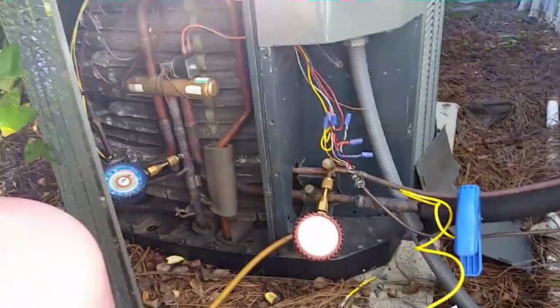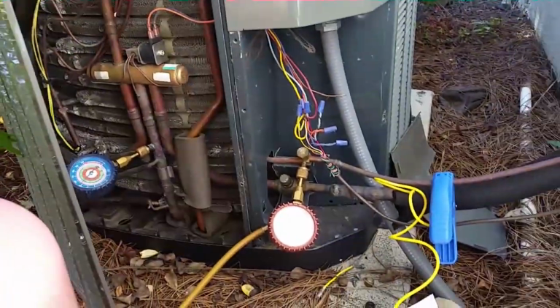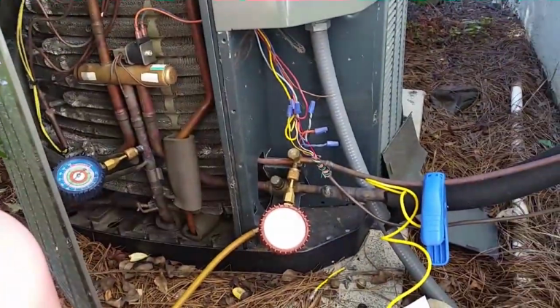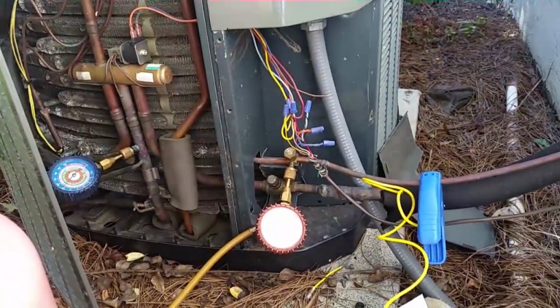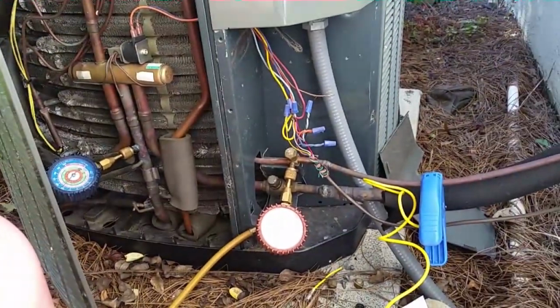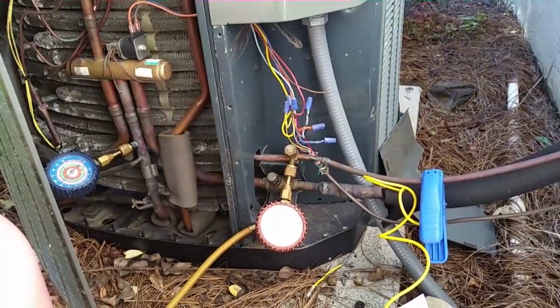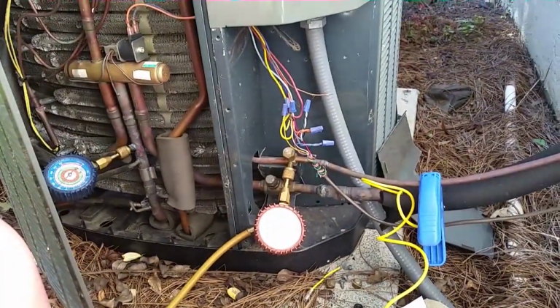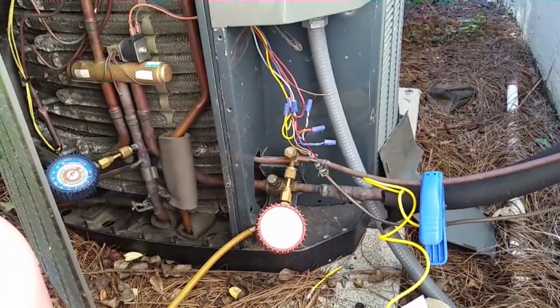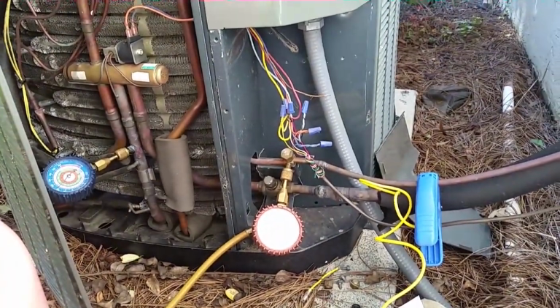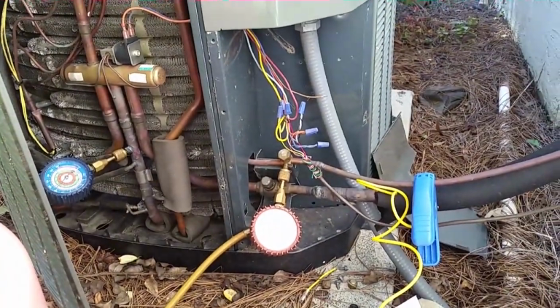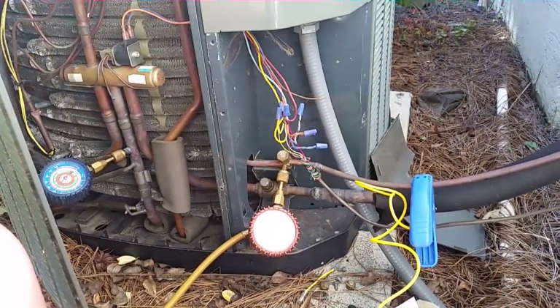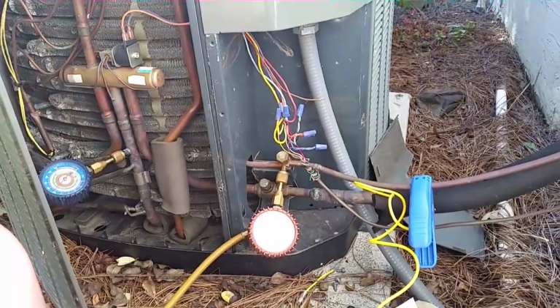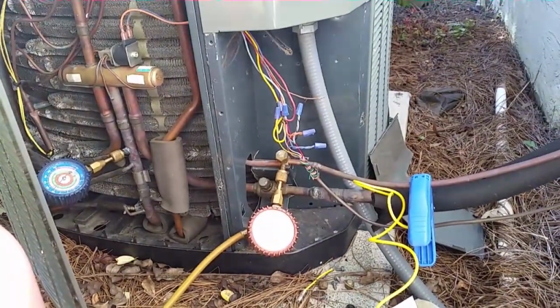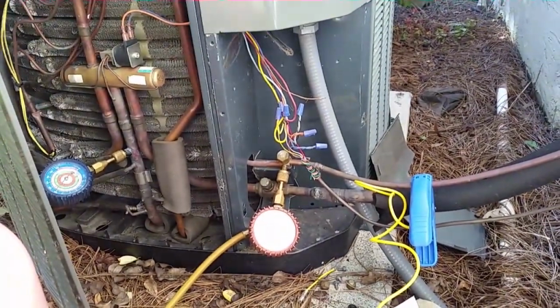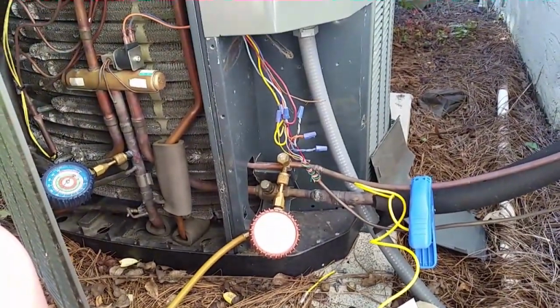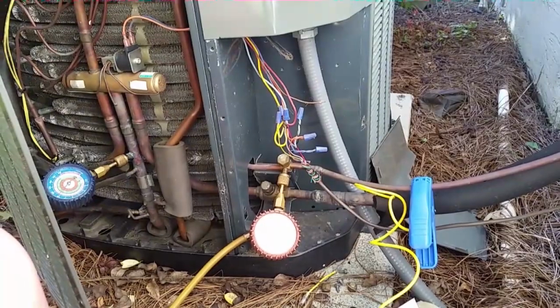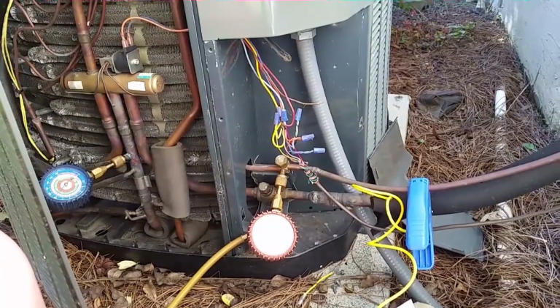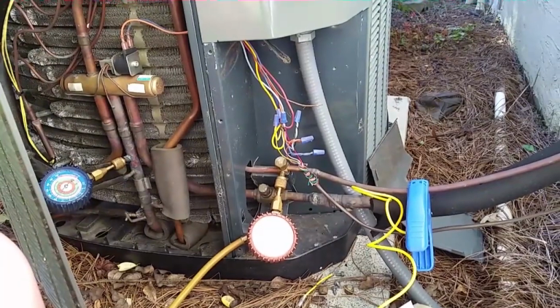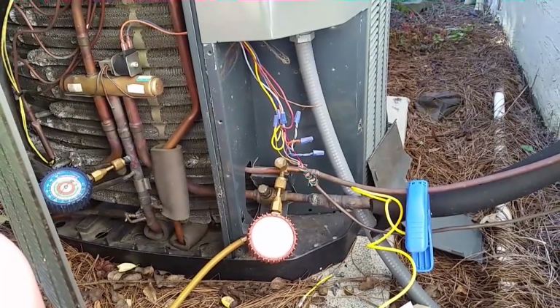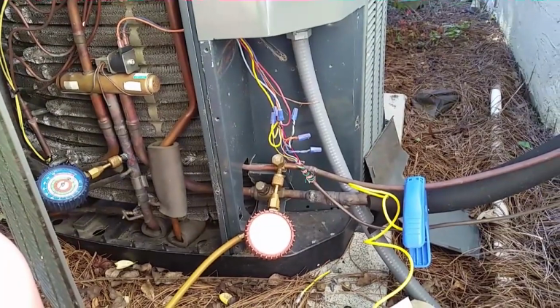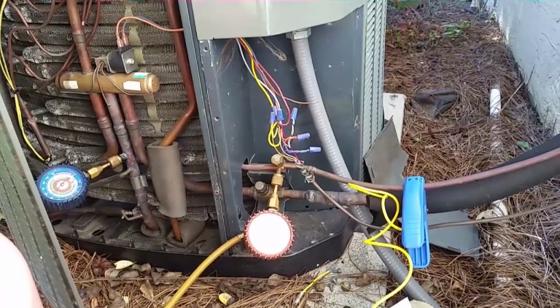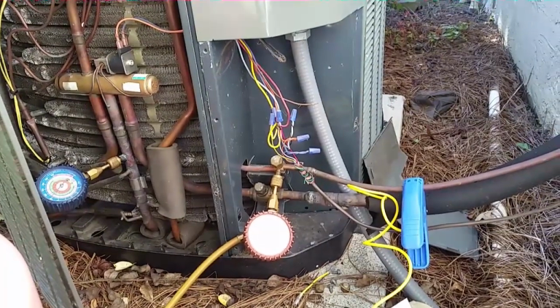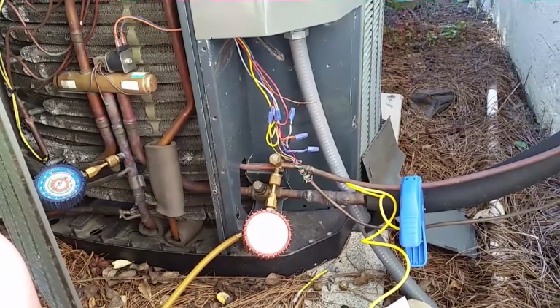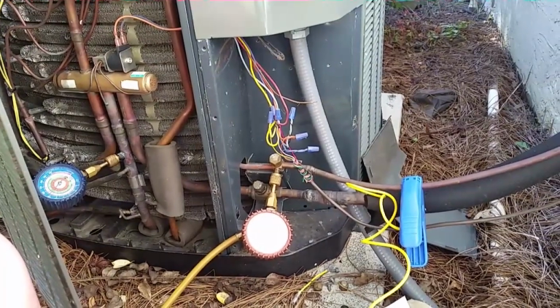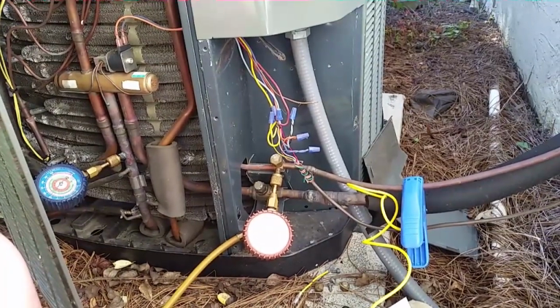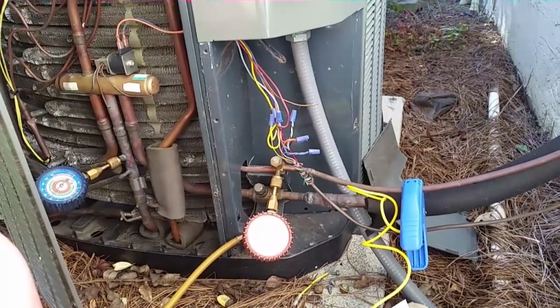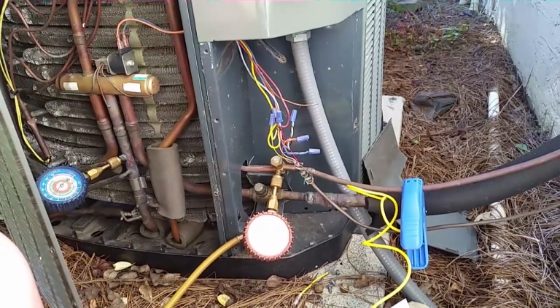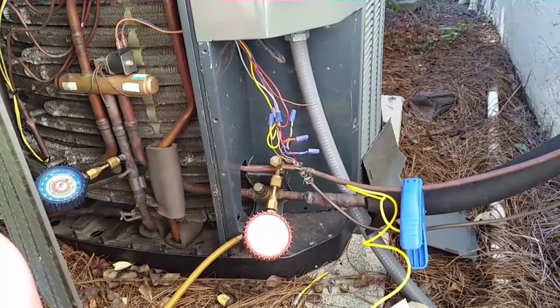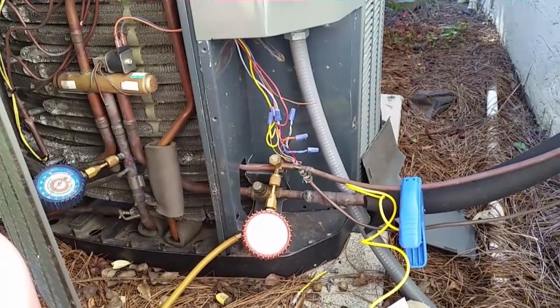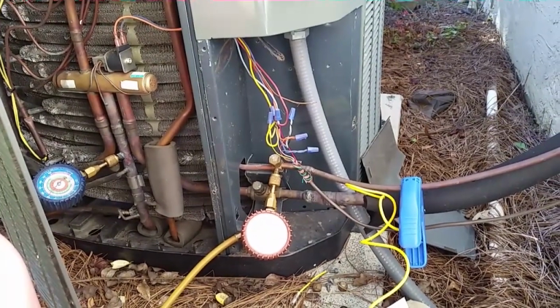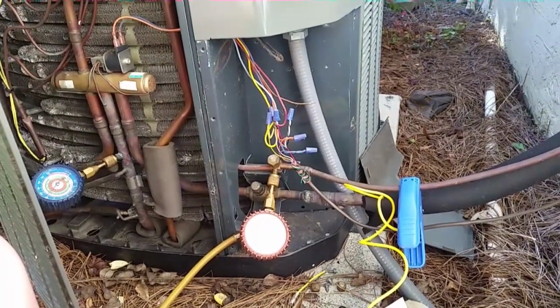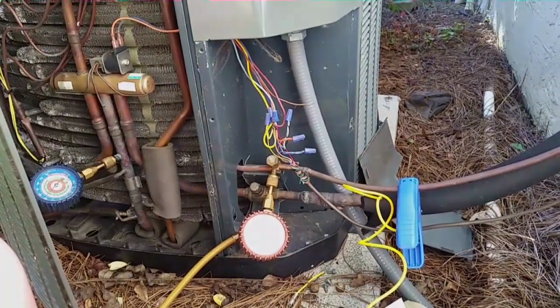Stay tuned on the next one for the exciting 15 SEER Trane put in by a comfort specialist. Just kidding — I don't know.